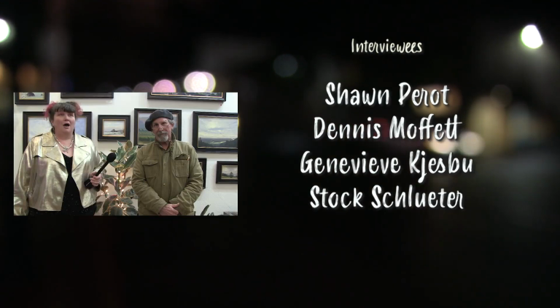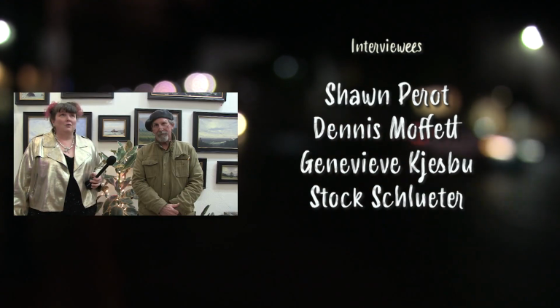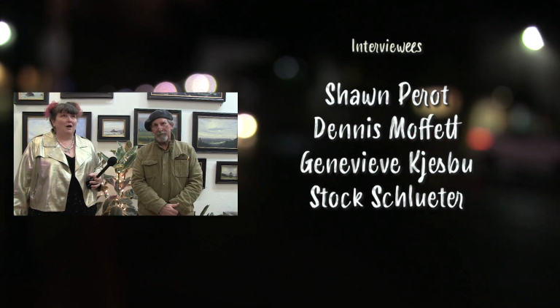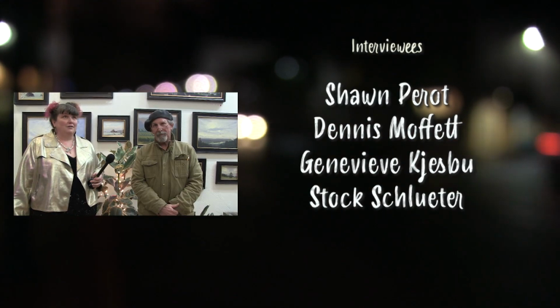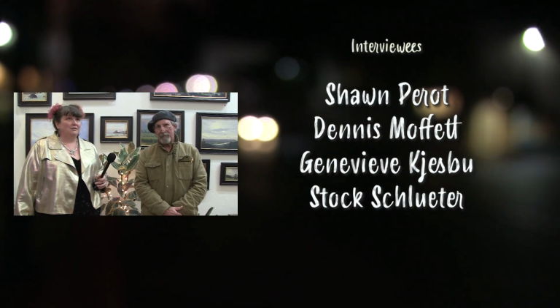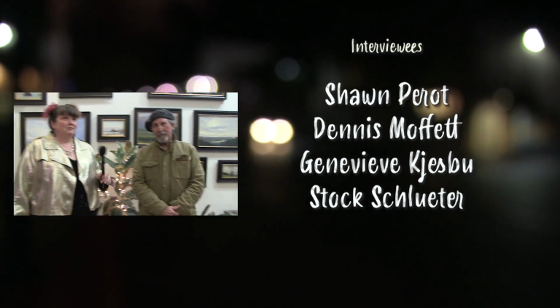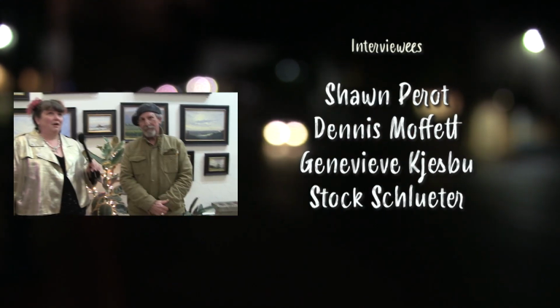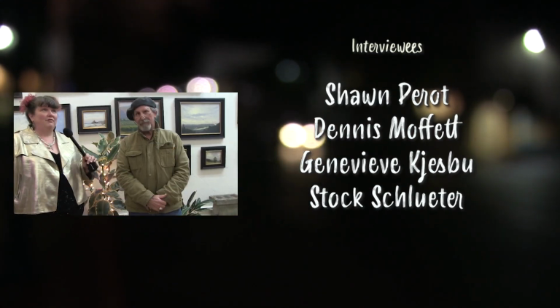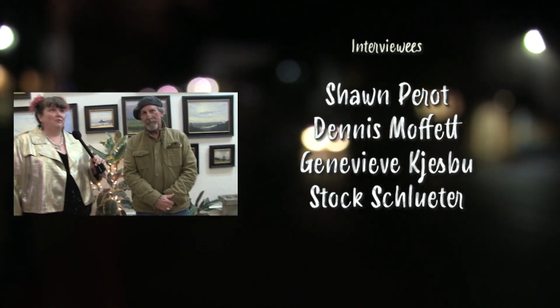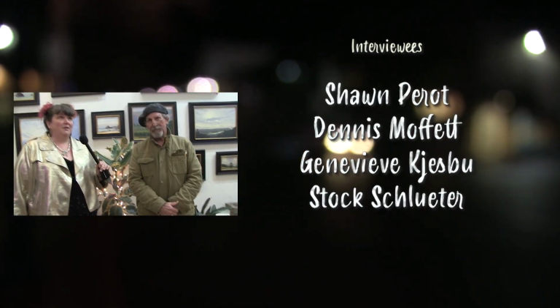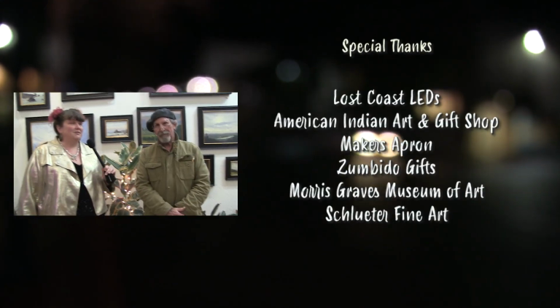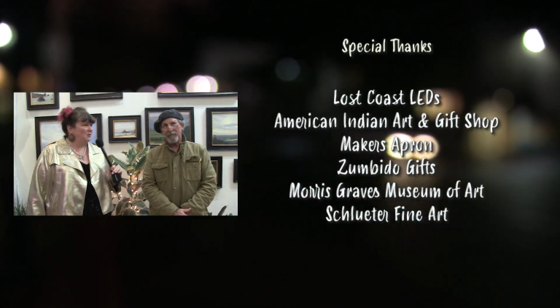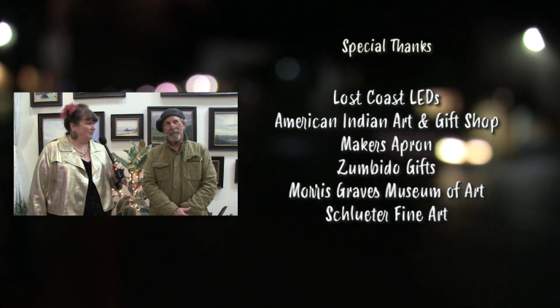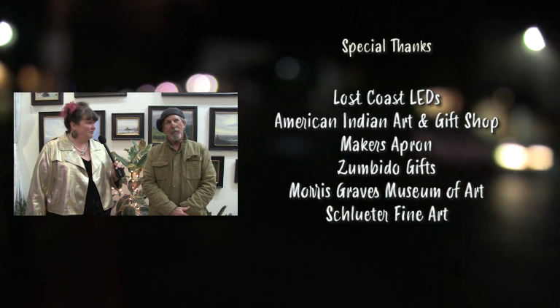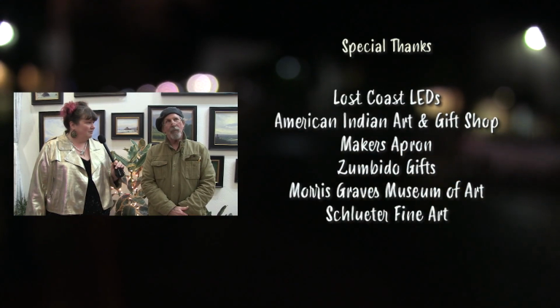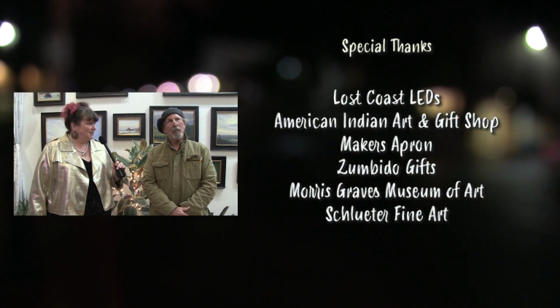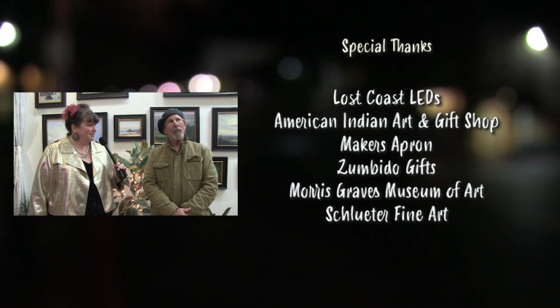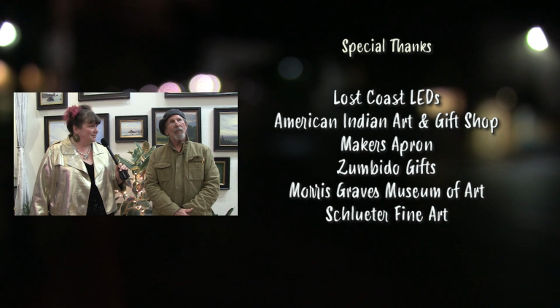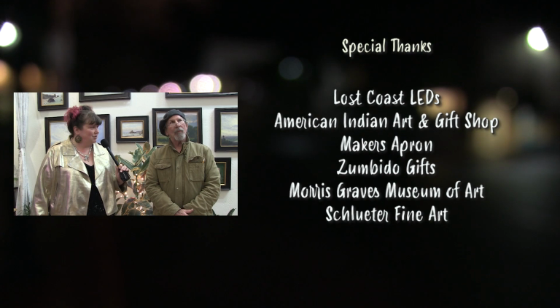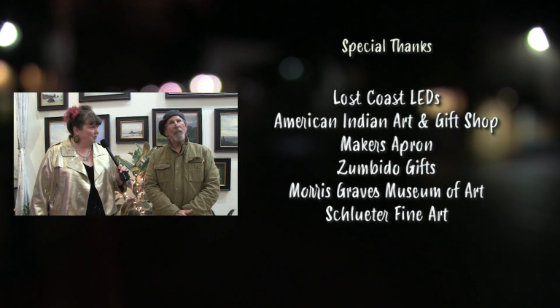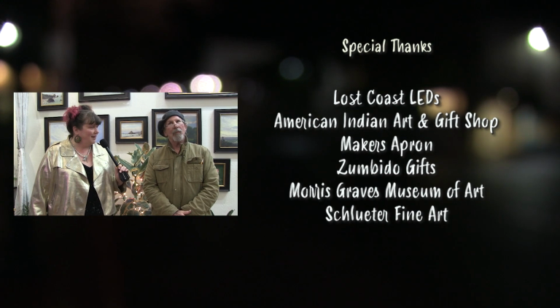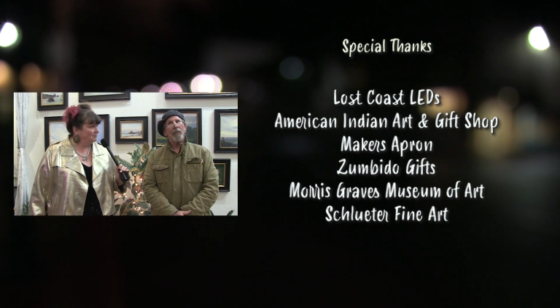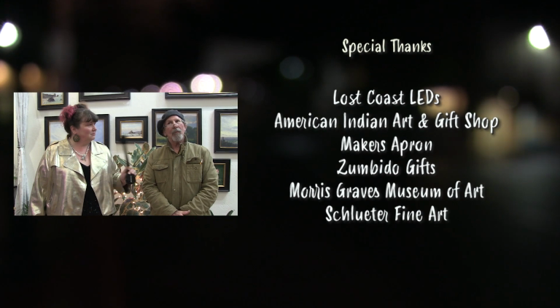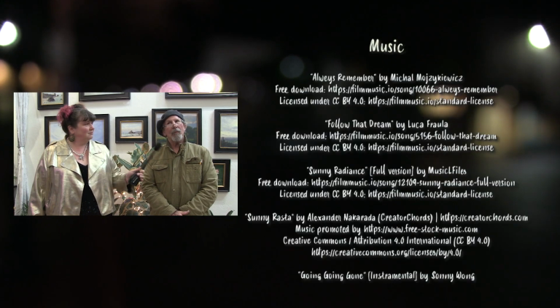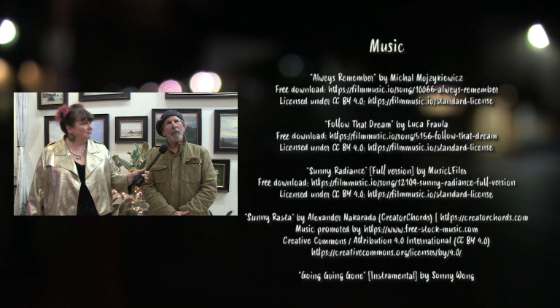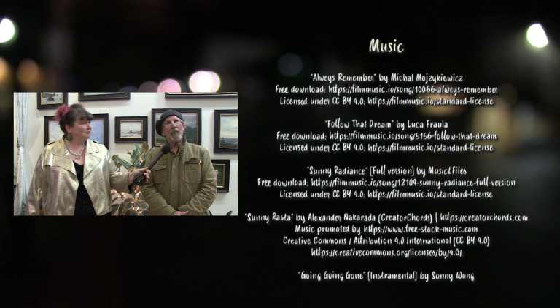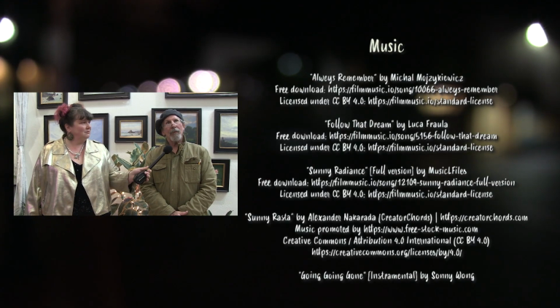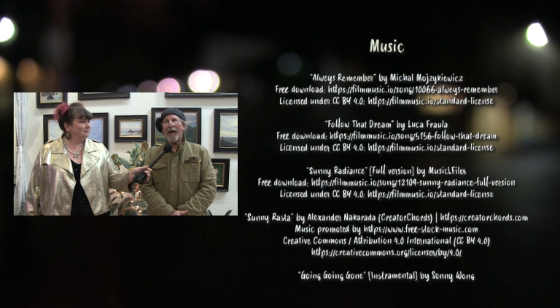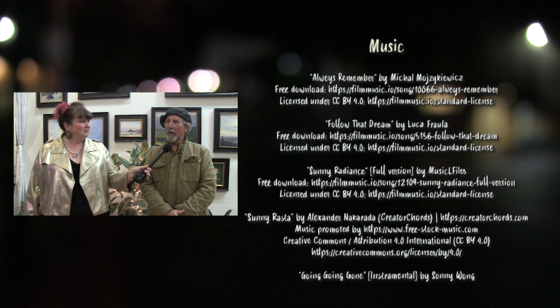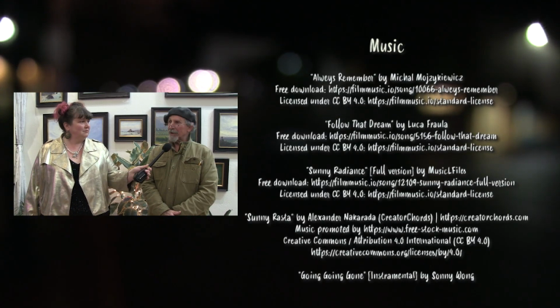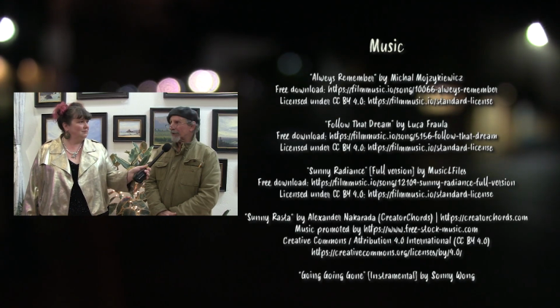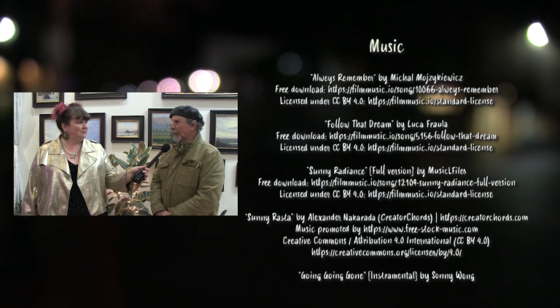Oh gosh, a favorite piece — do you have a favorite piece that's in the show right now? Yeah, the one I just sold.